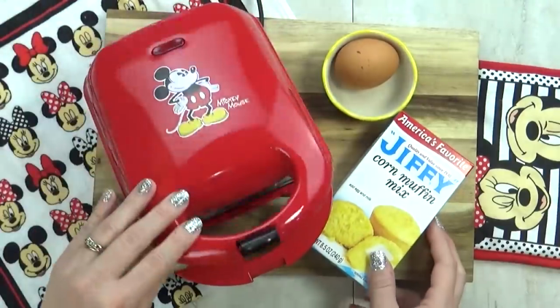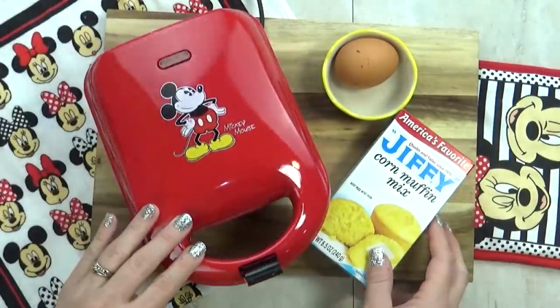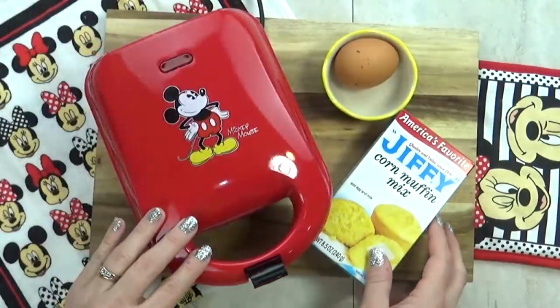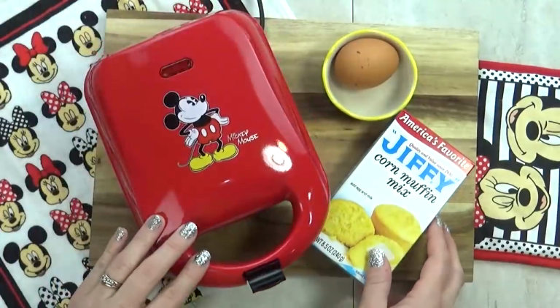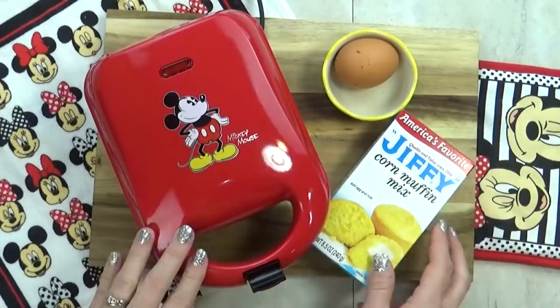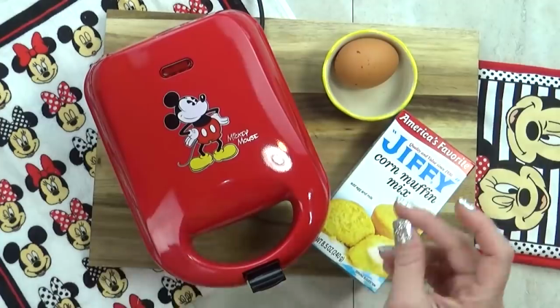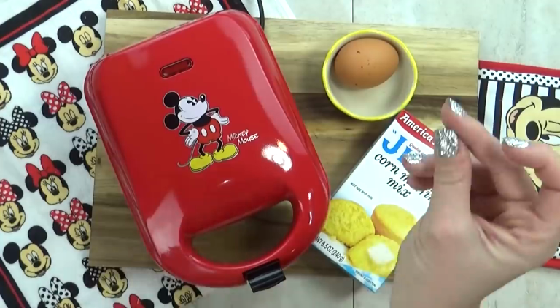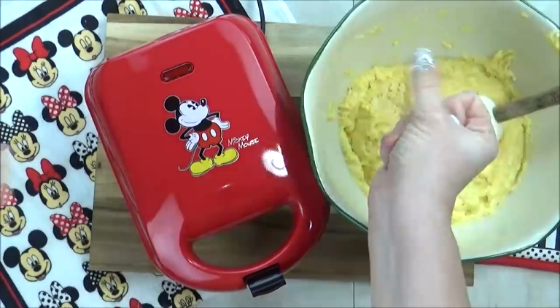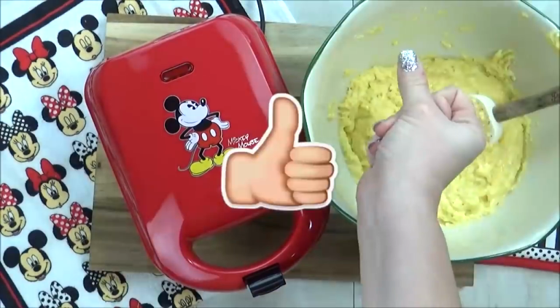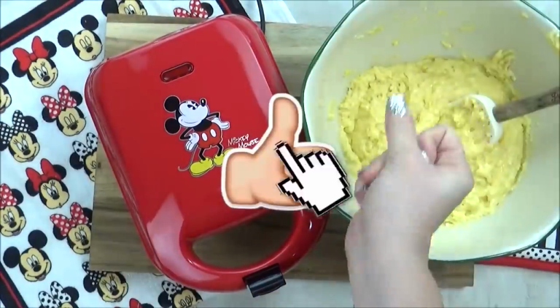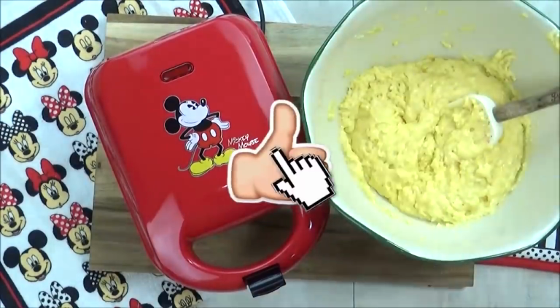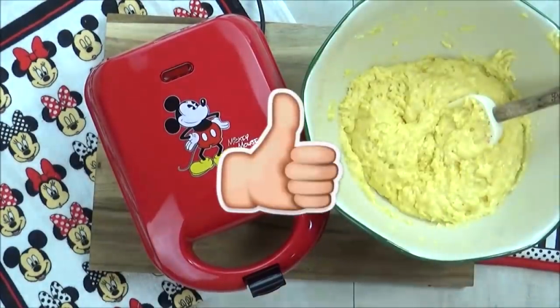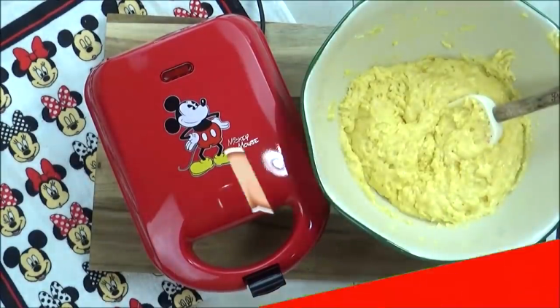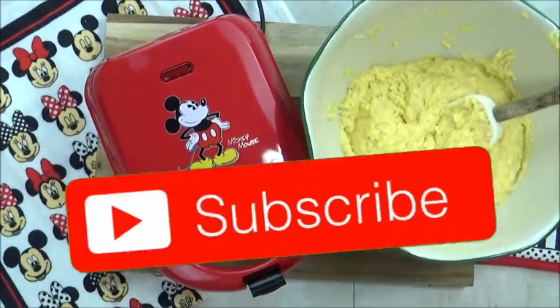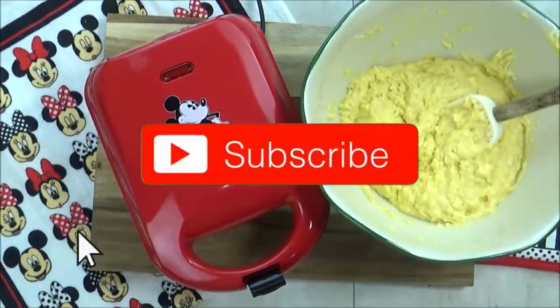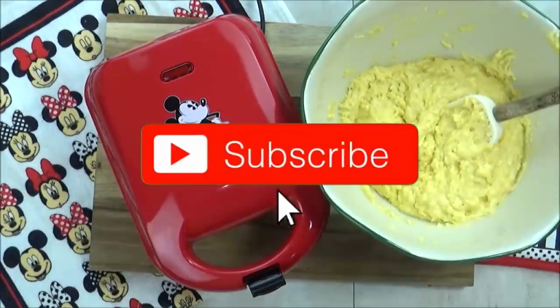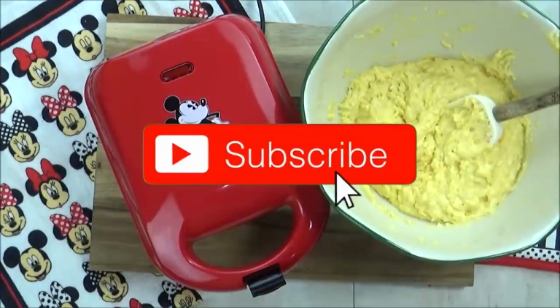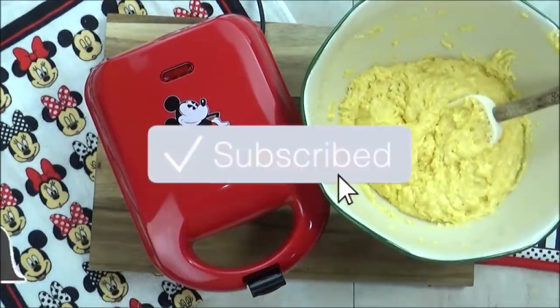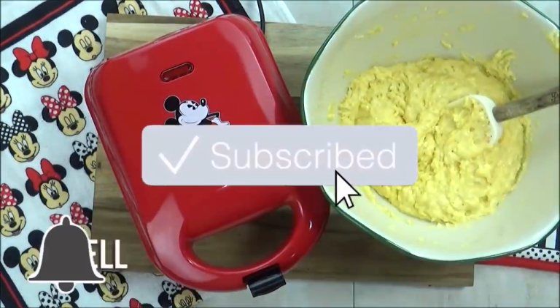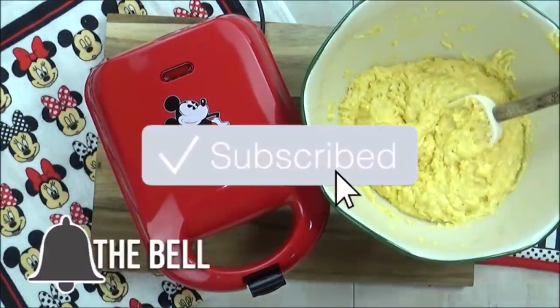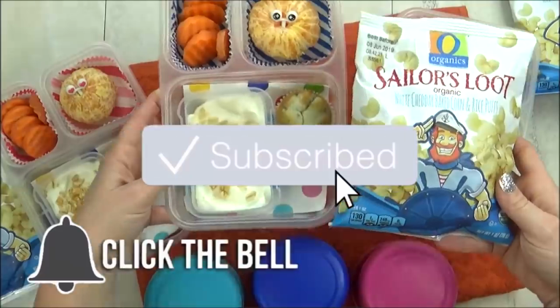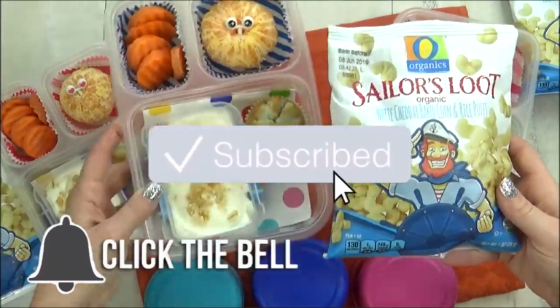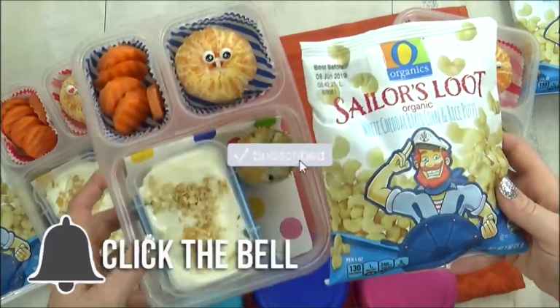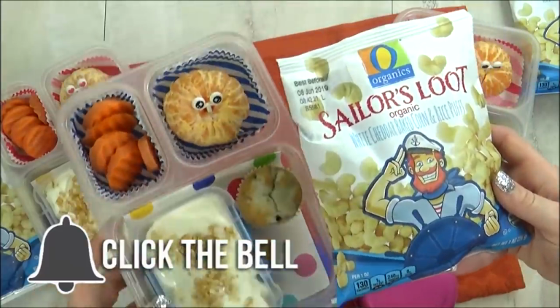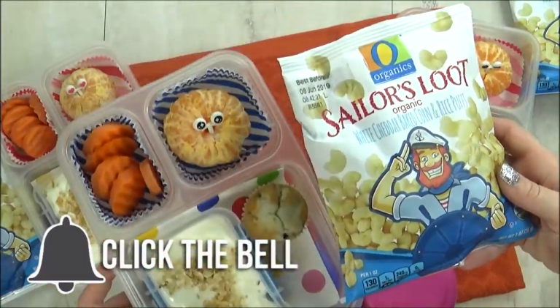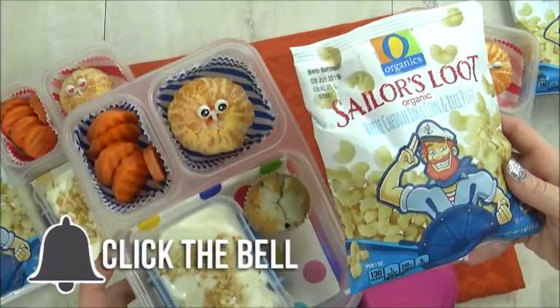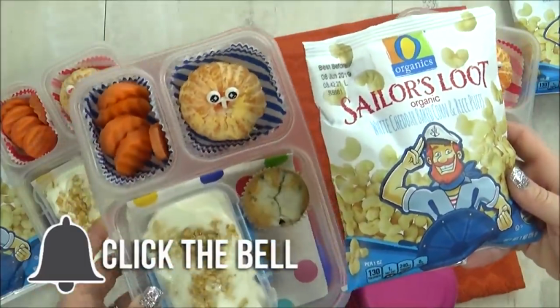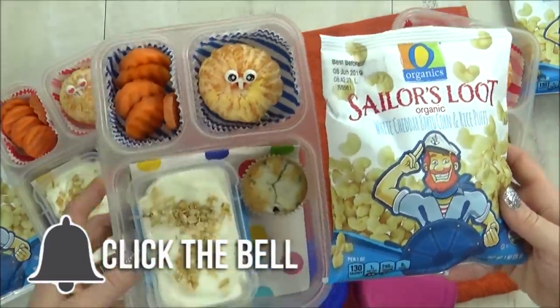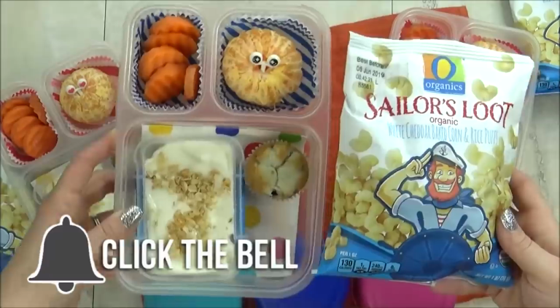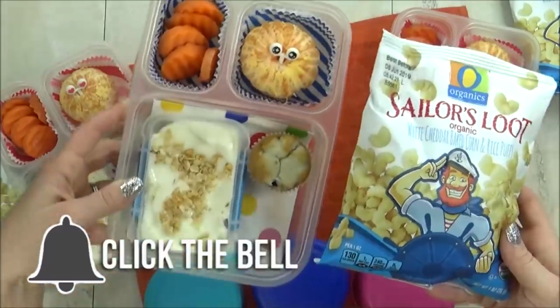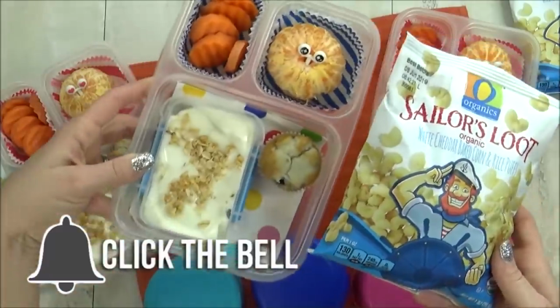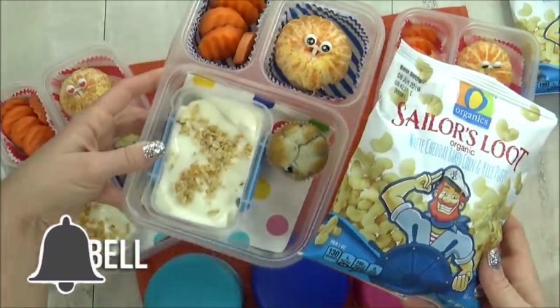Now if you're new to this channel, I invite you to like, subscribe, and hit that notification bell so you don't miss out on any of our videos.